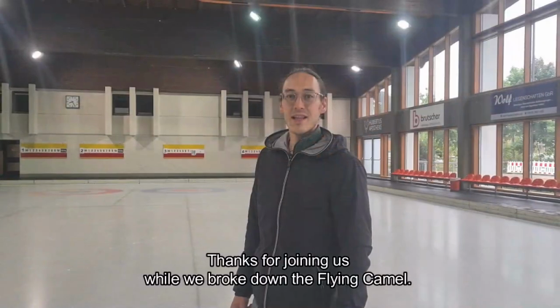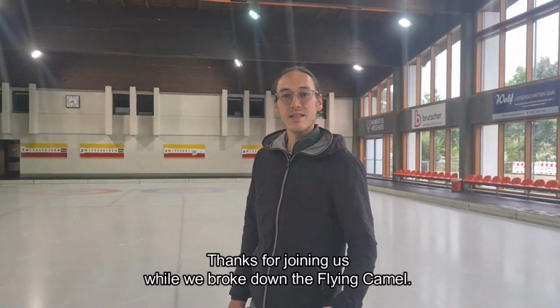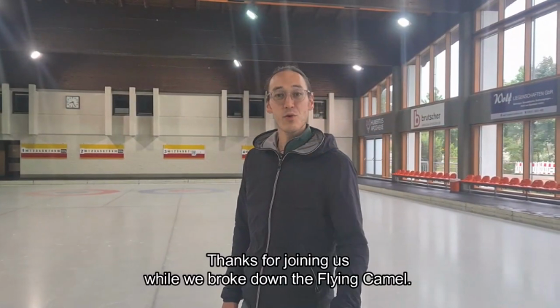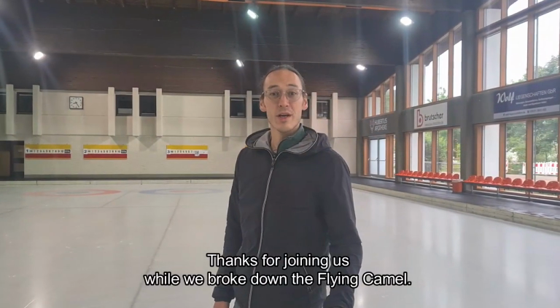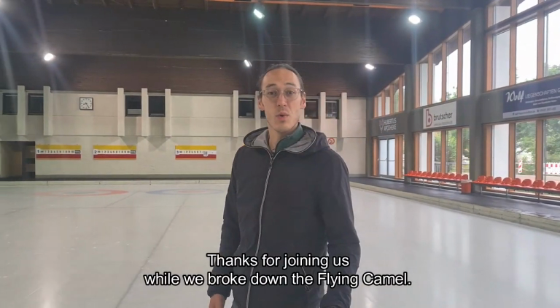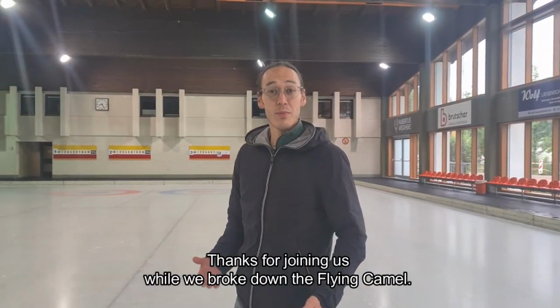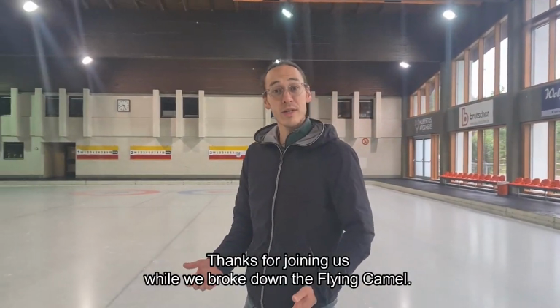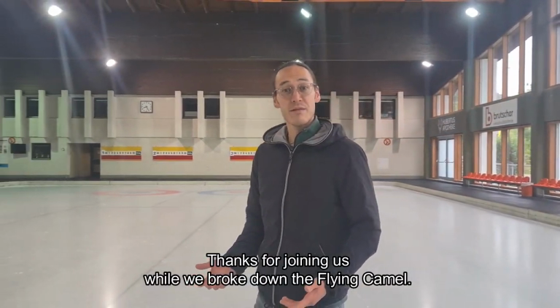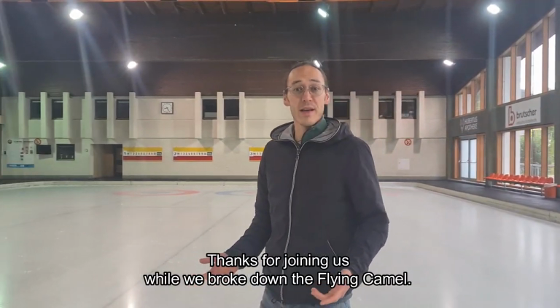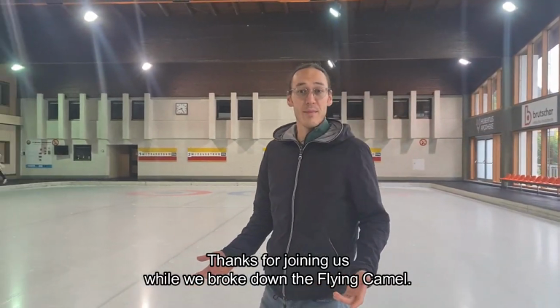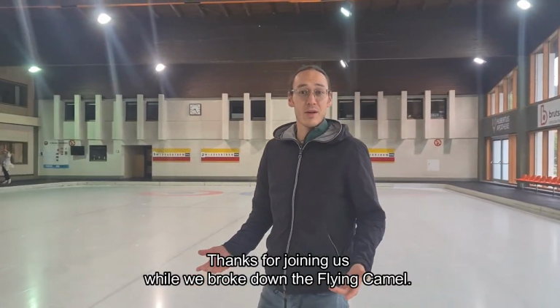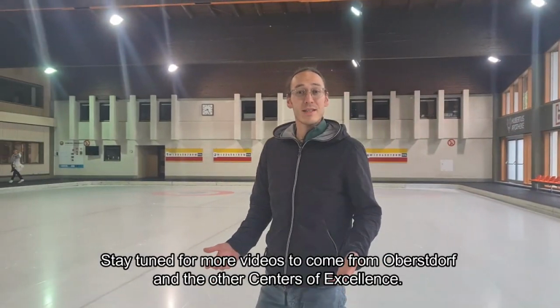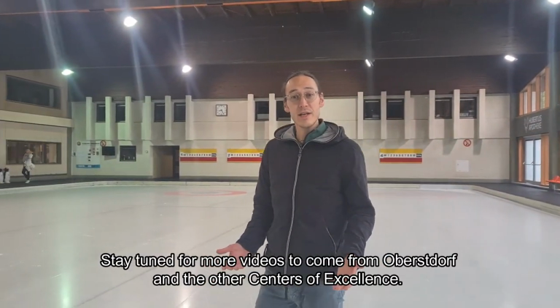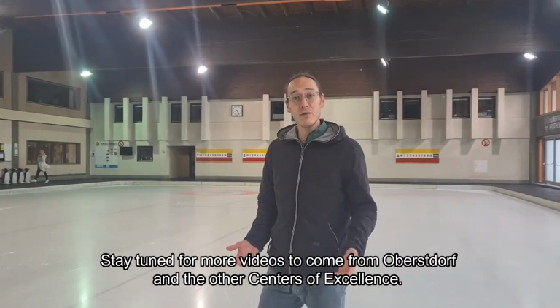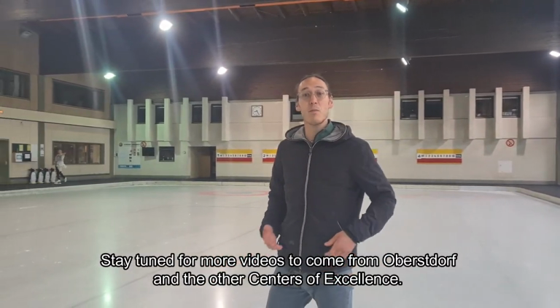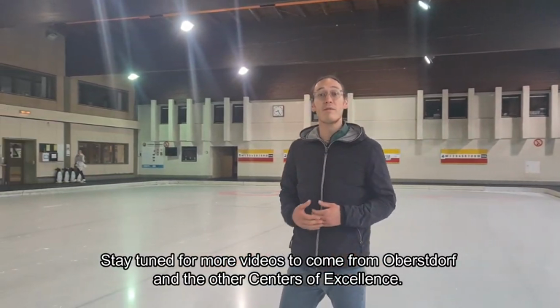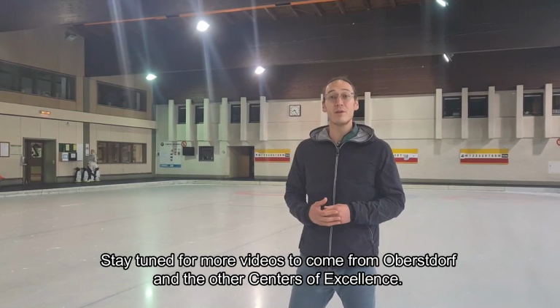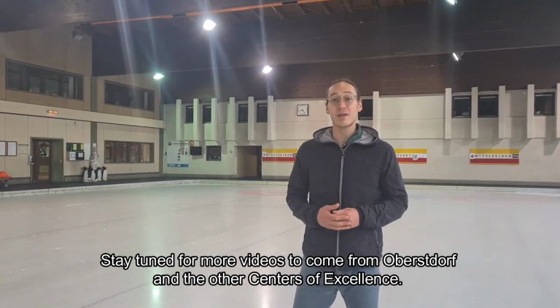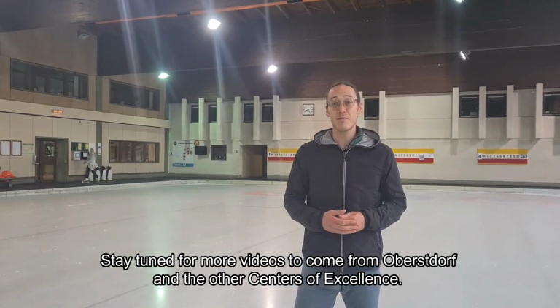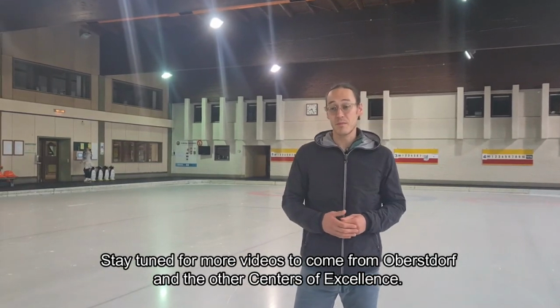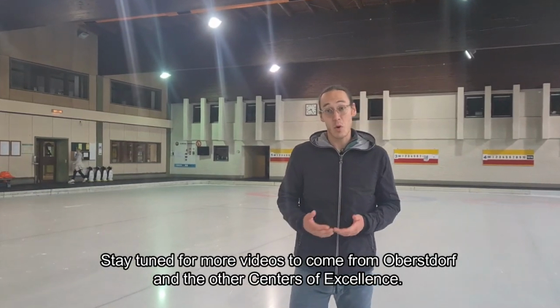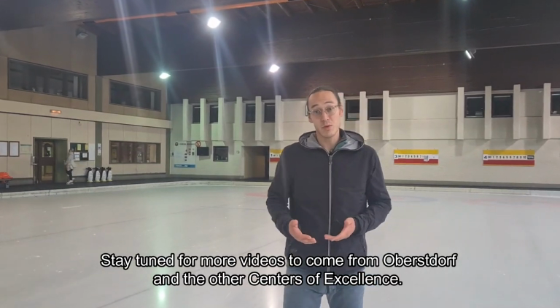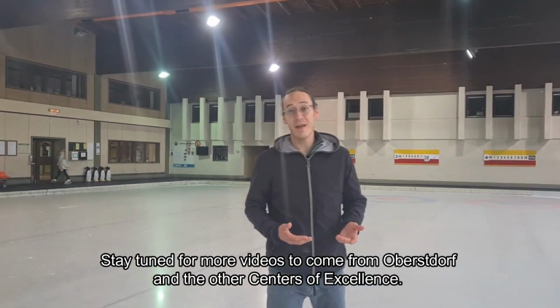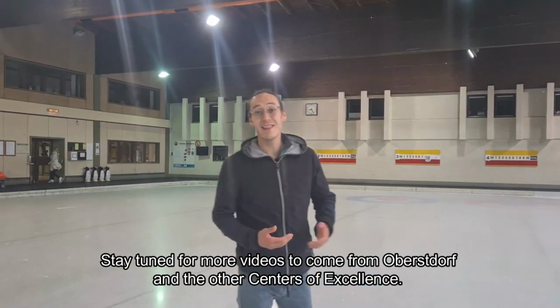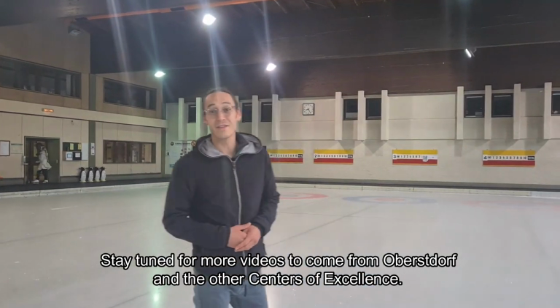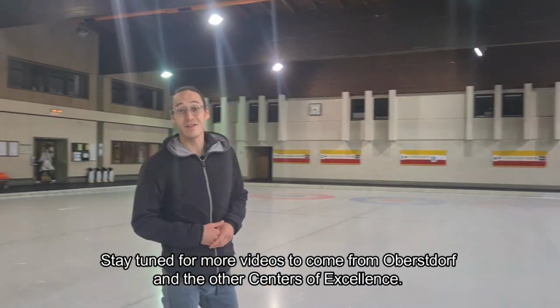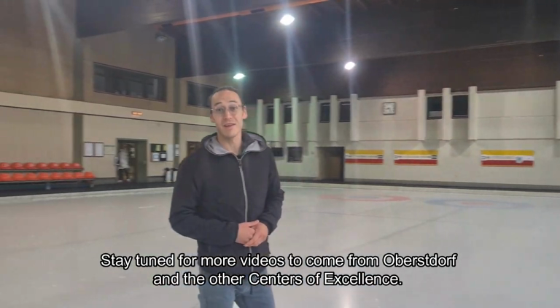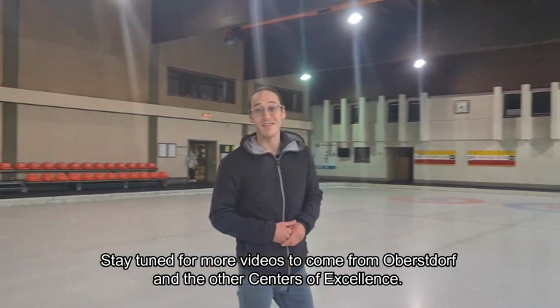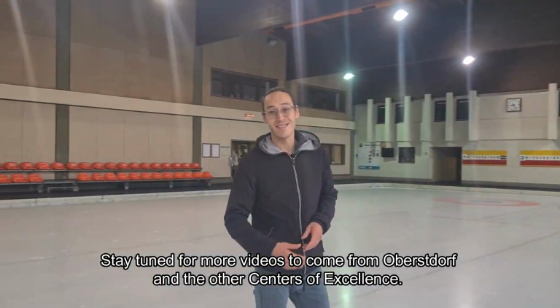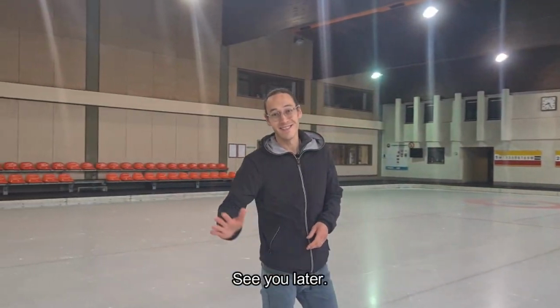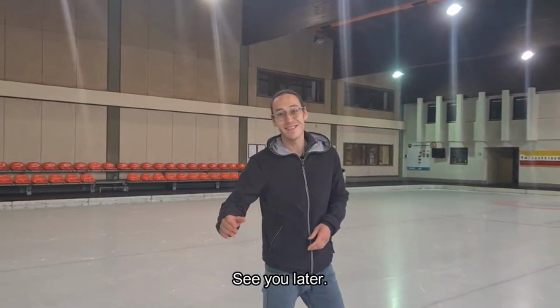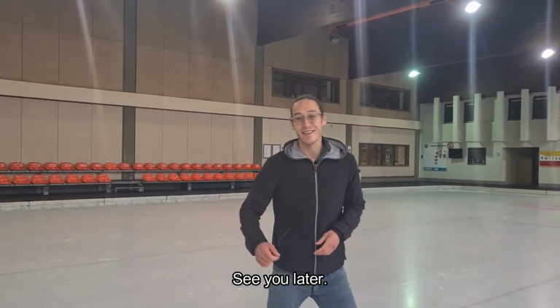Thanks for joining us while we broke down the flying camel. Stay tuned for more videos to come from Oberstdorf and the other centers of excellence. See you later!